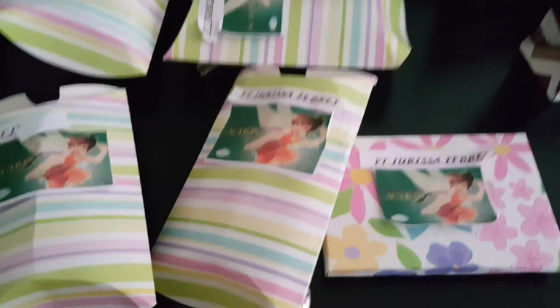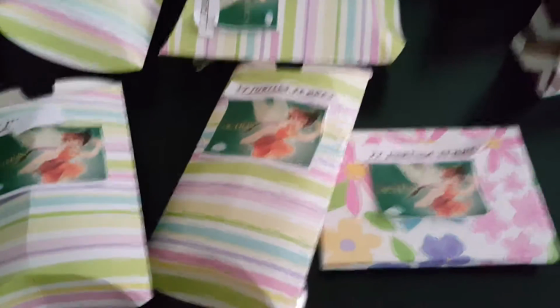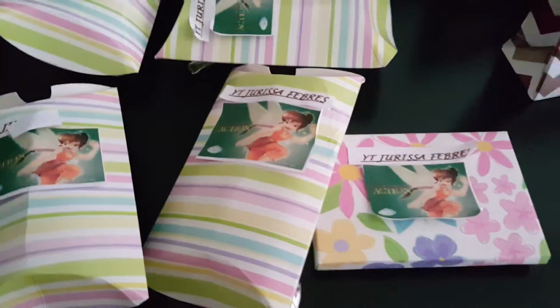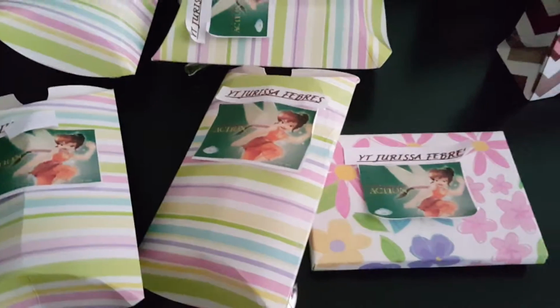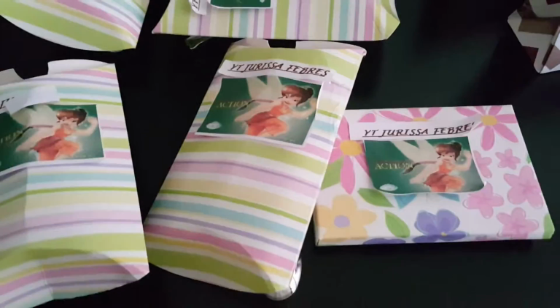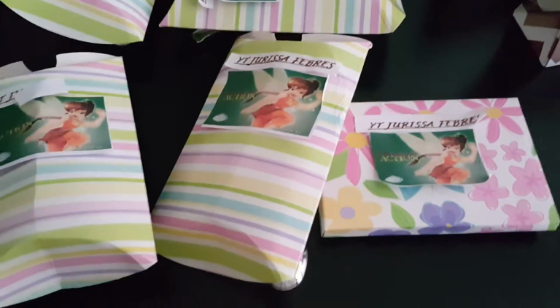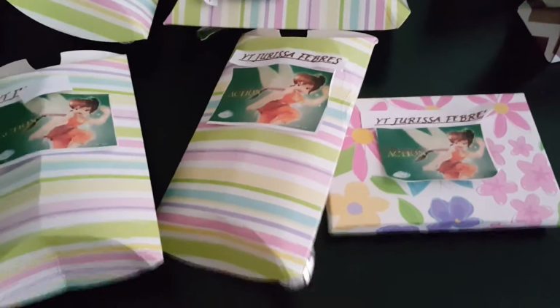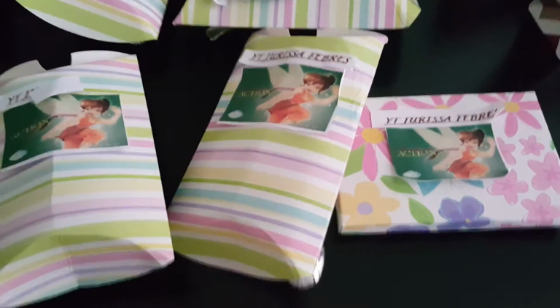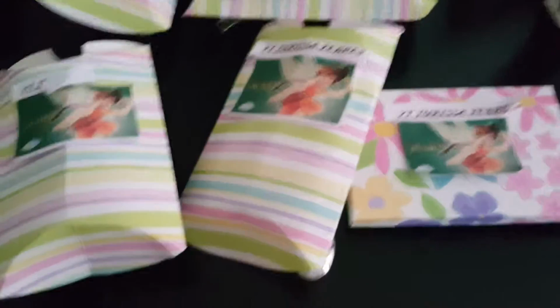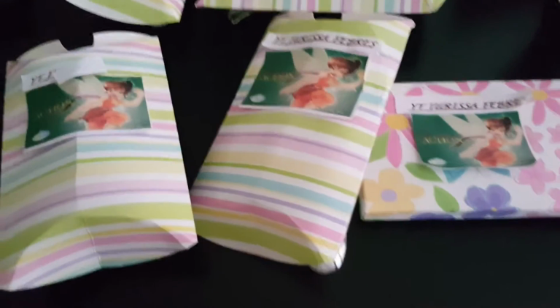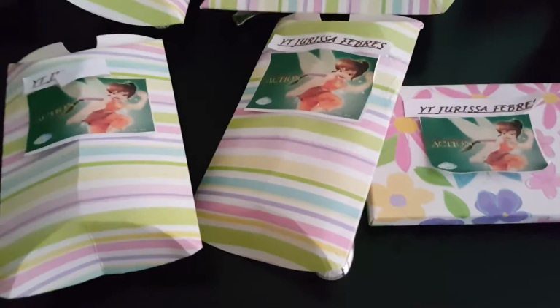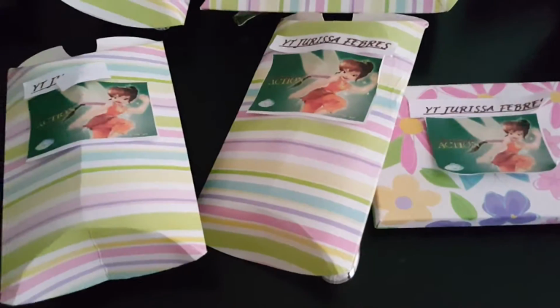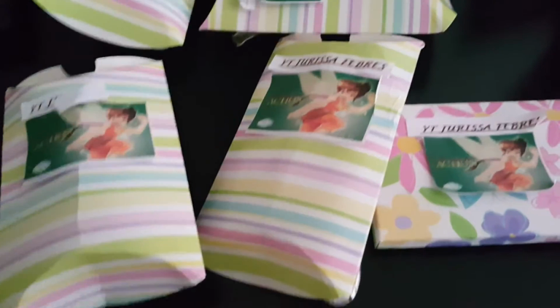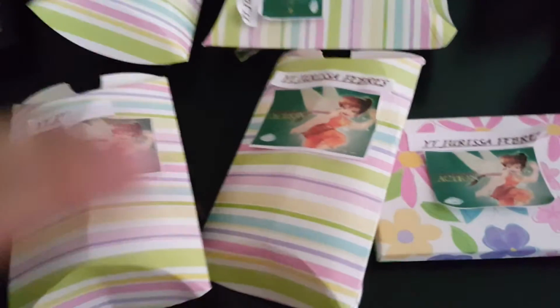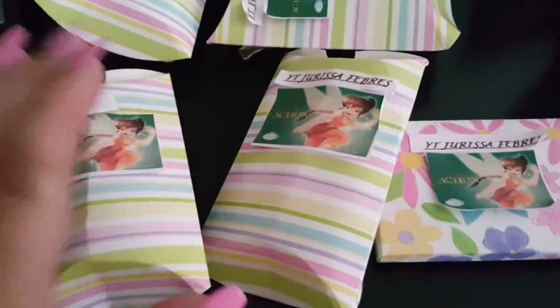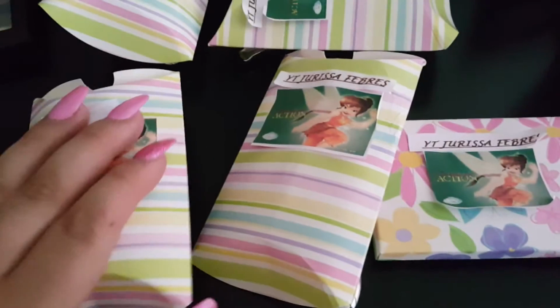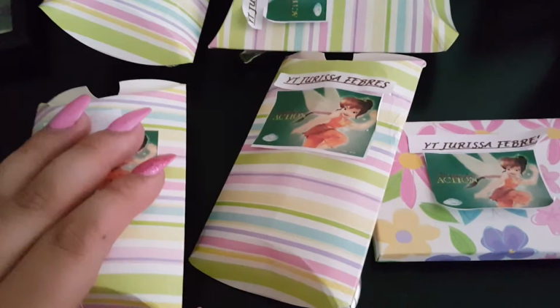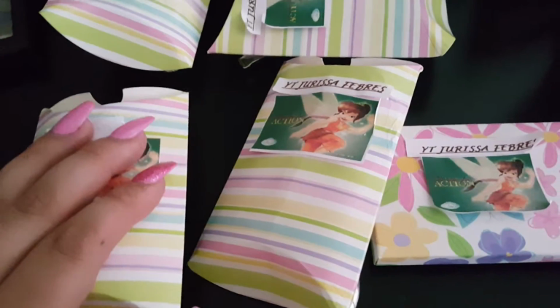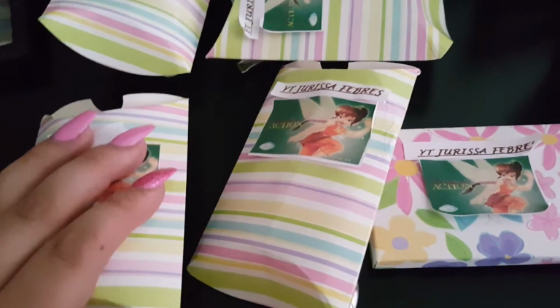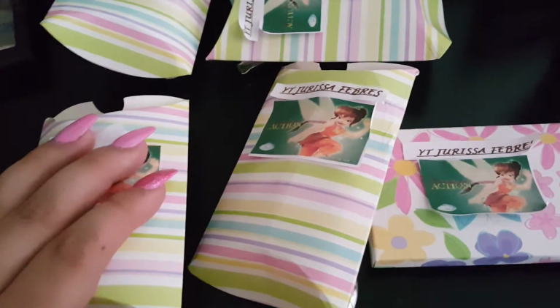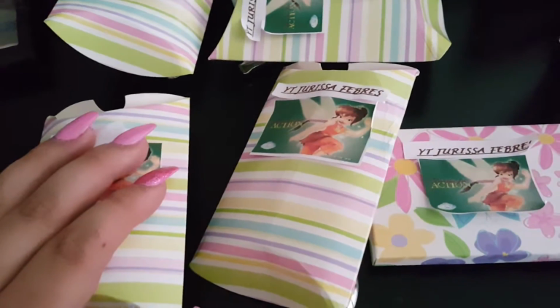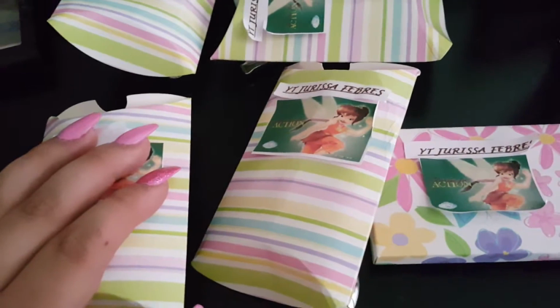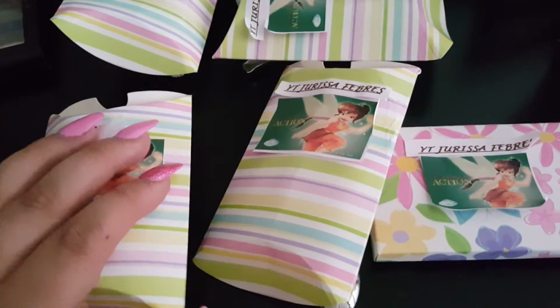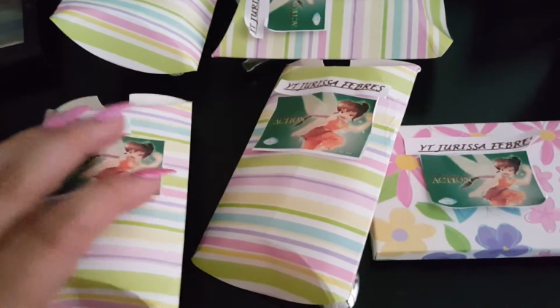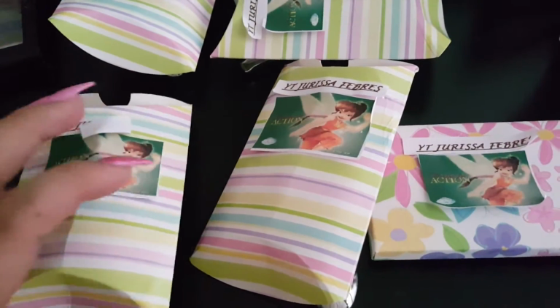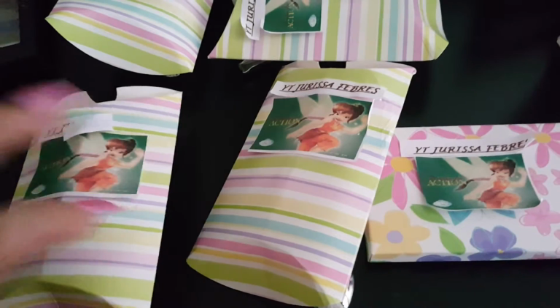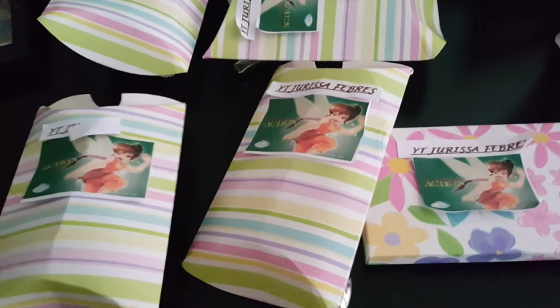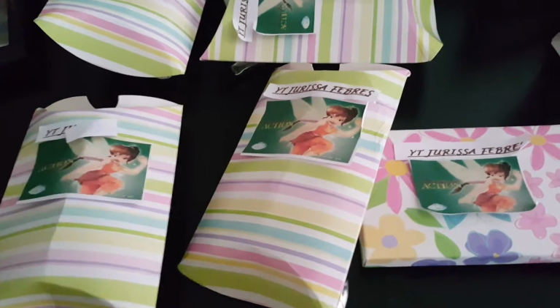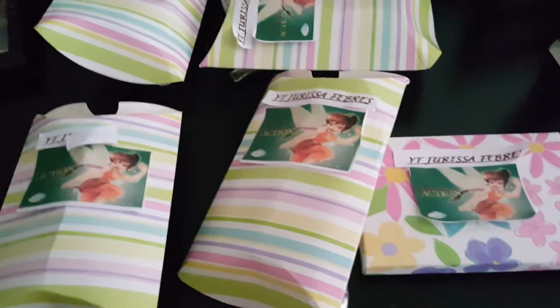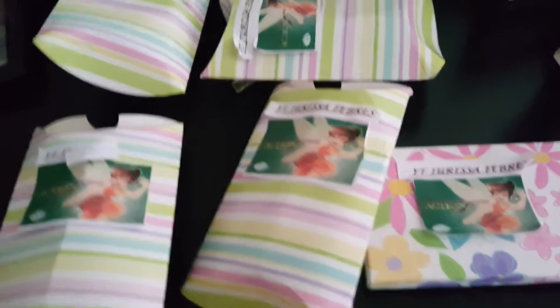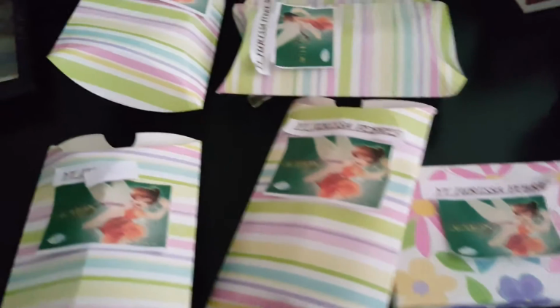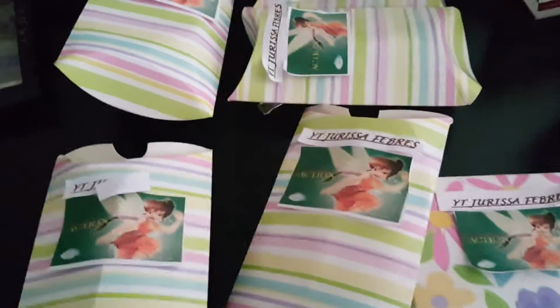Hey ladies, welcome to my channel. I'm doing a swap reveal for my Tinkerbell group swap and this is from Jerissa.